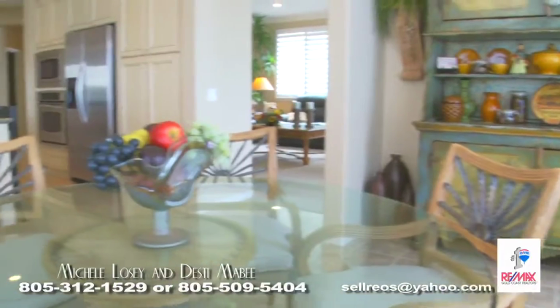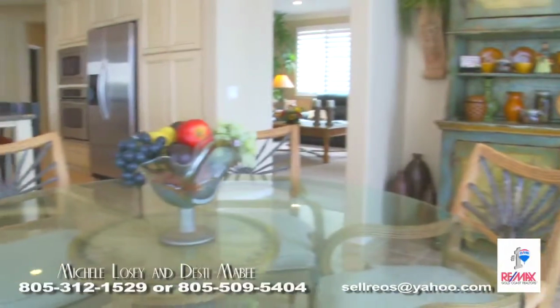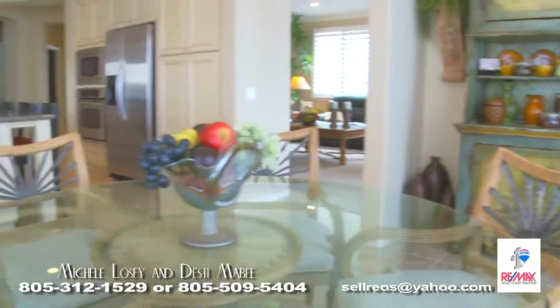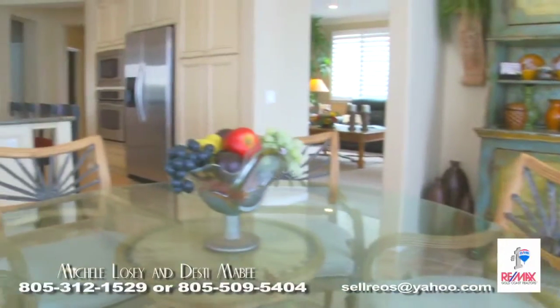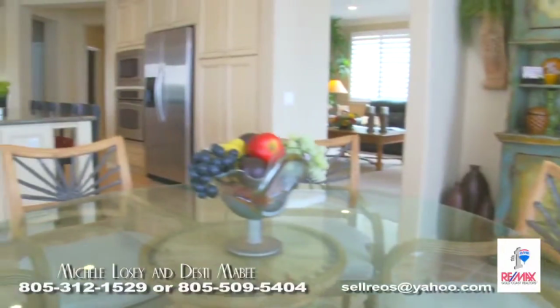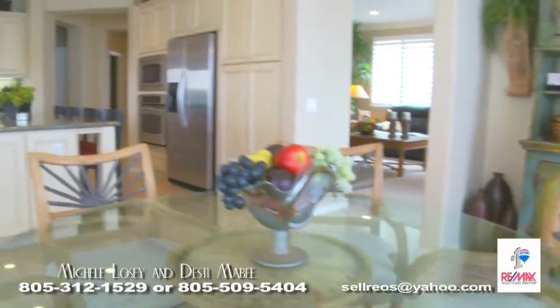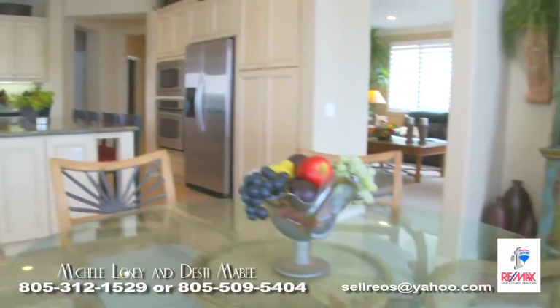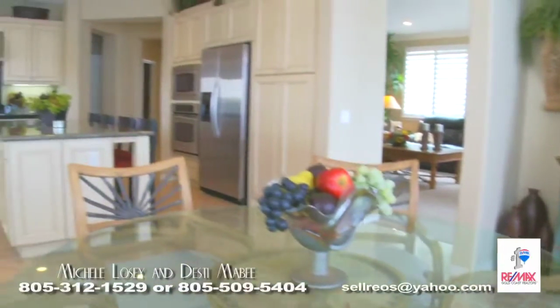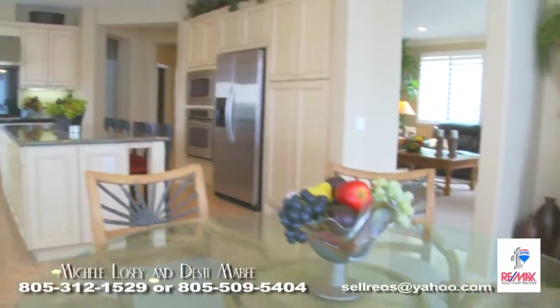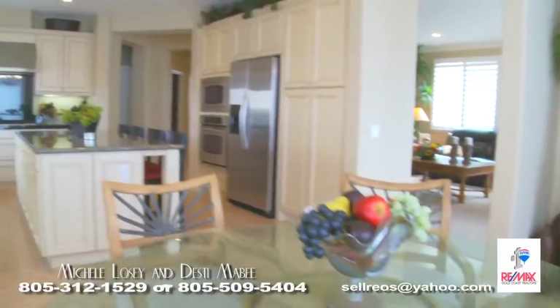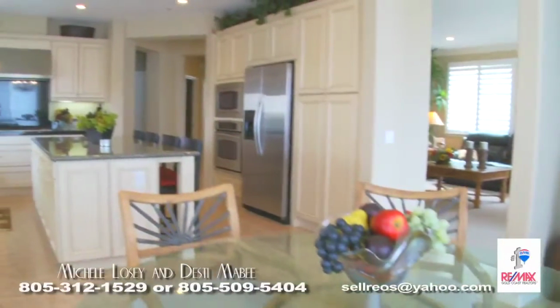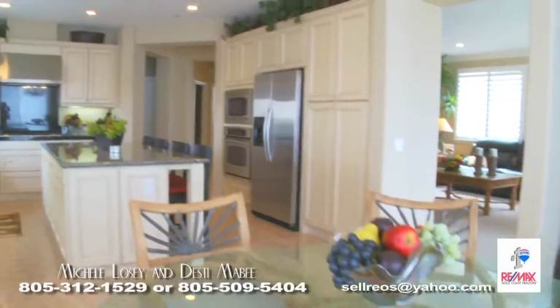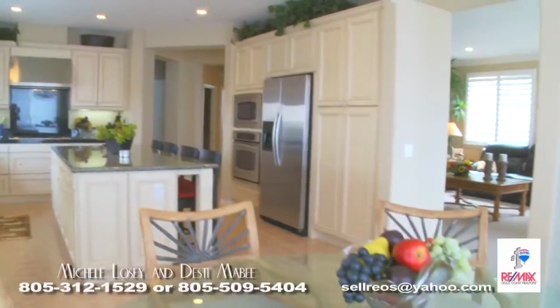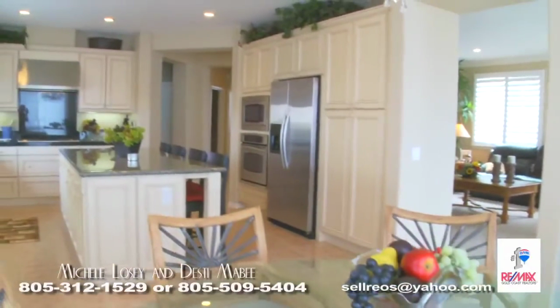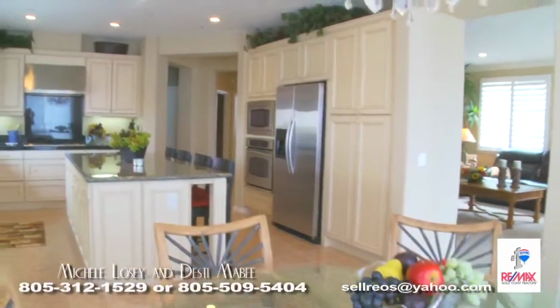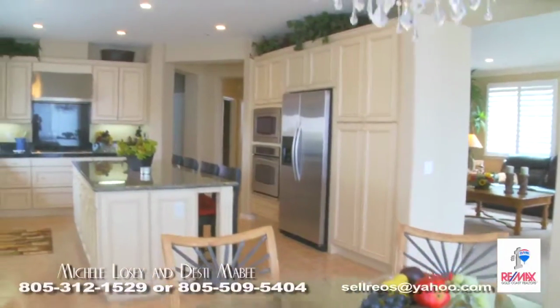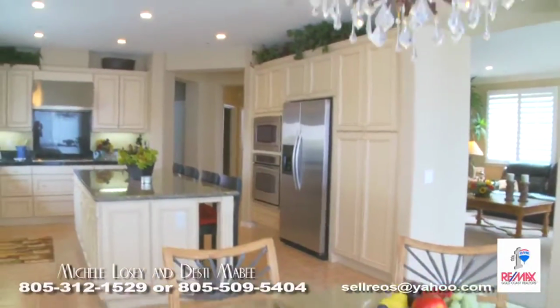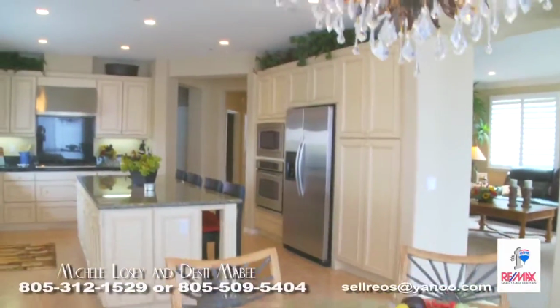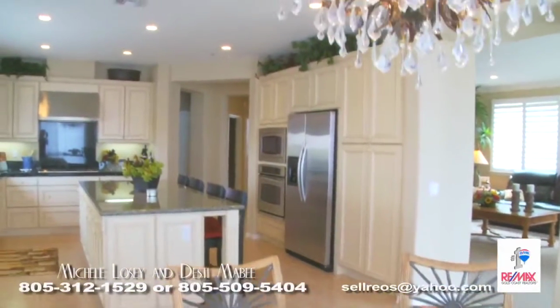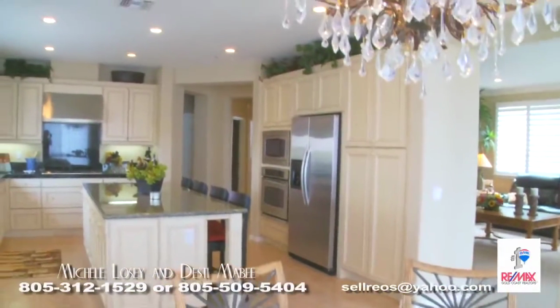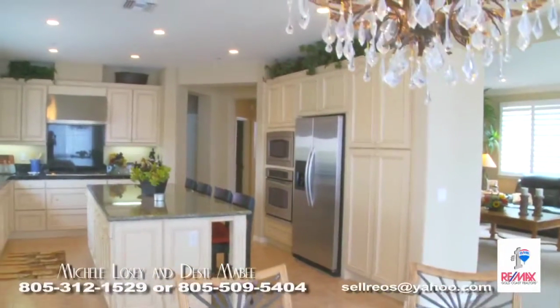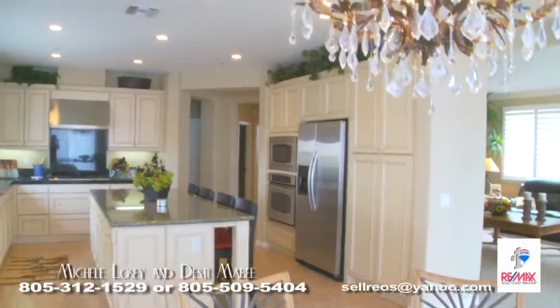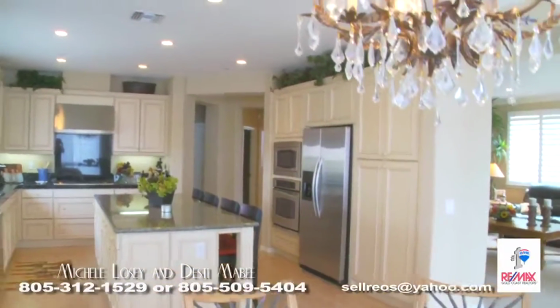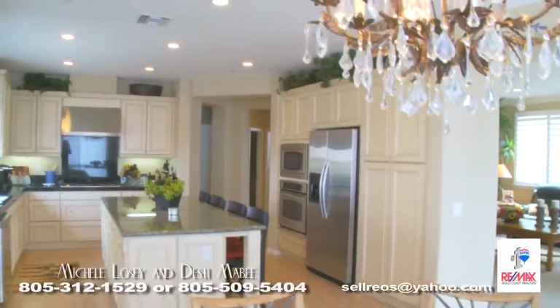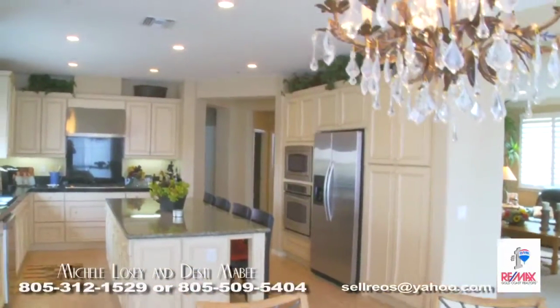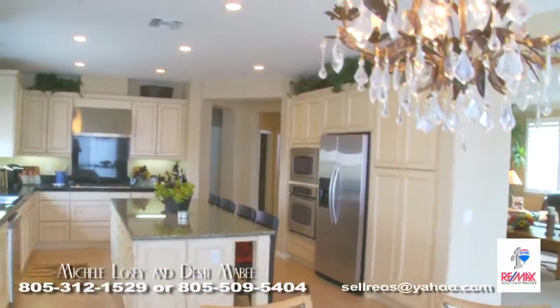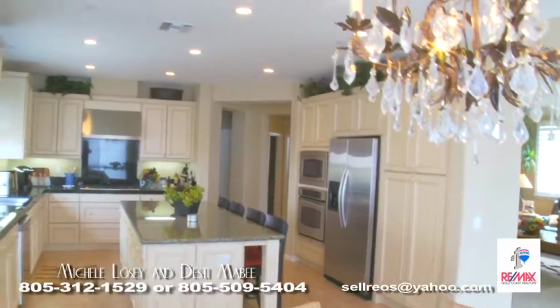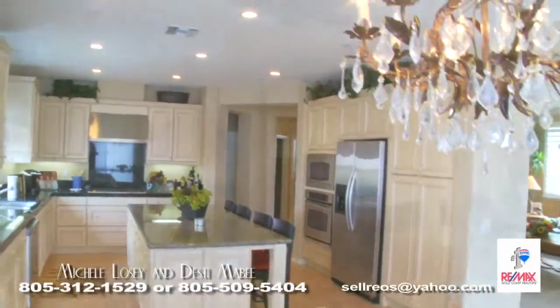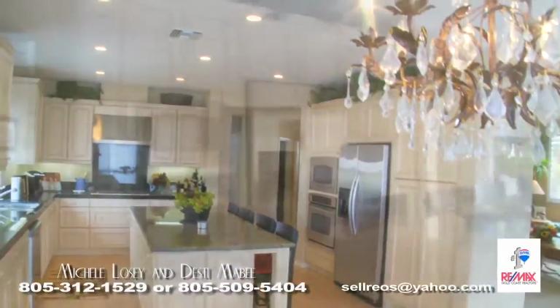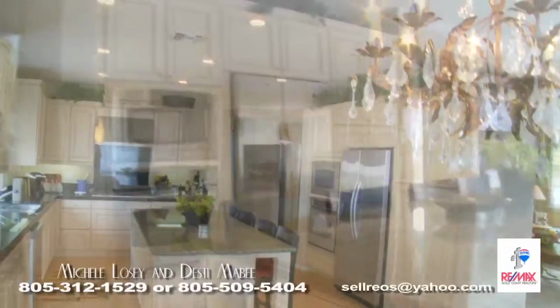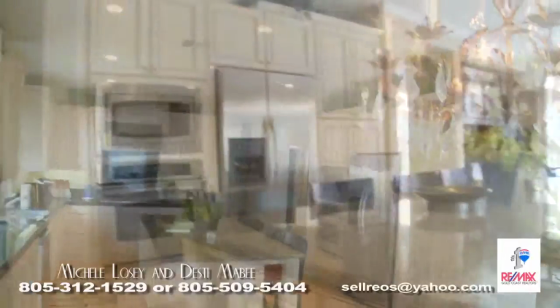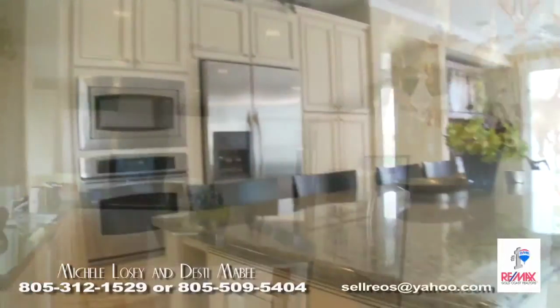The gourmet kitchen is customized with granite, an oversized island, and GE appliances.